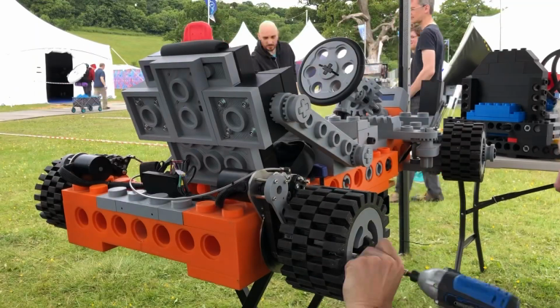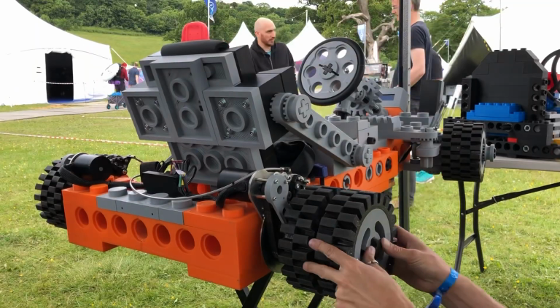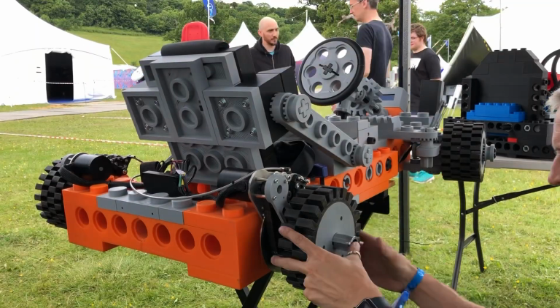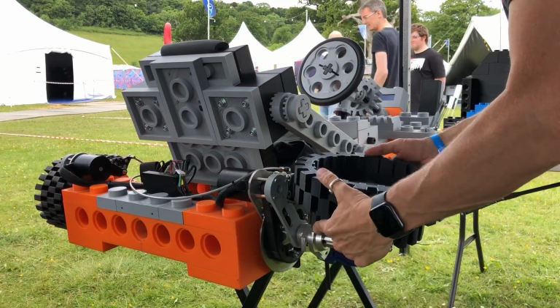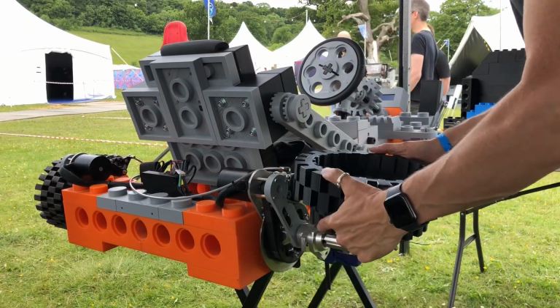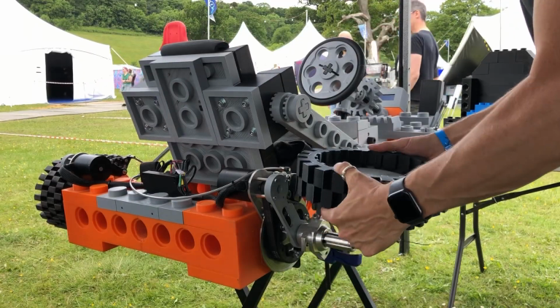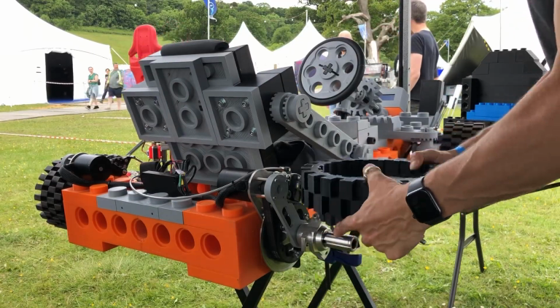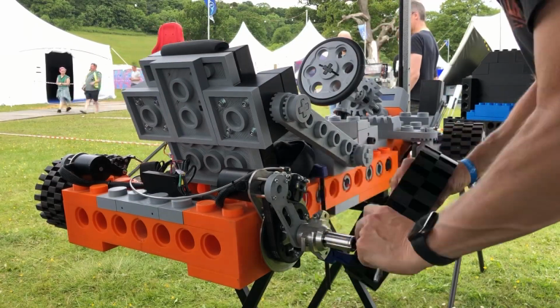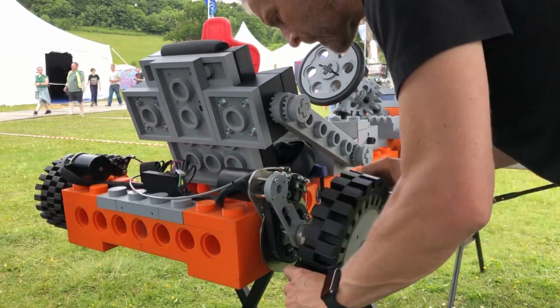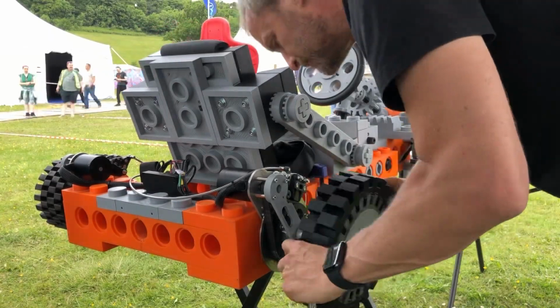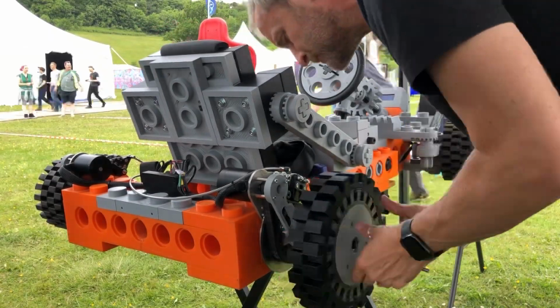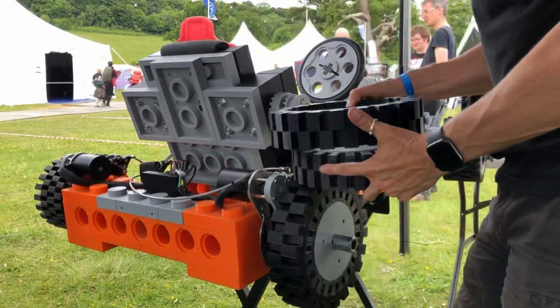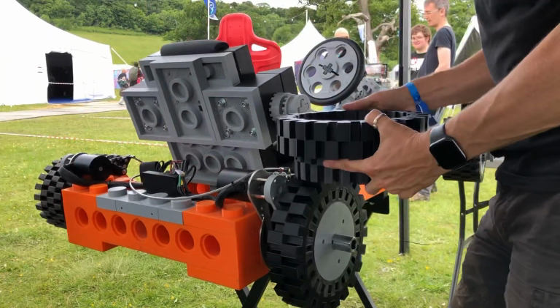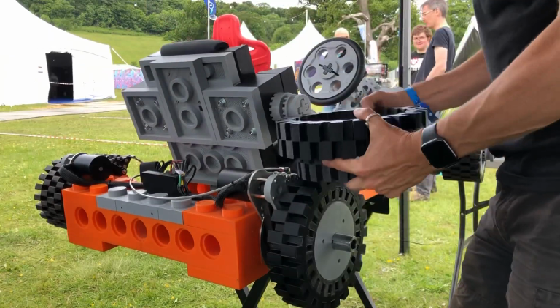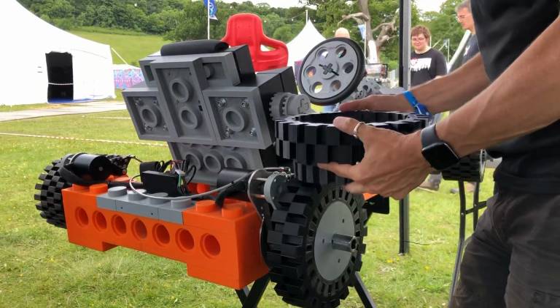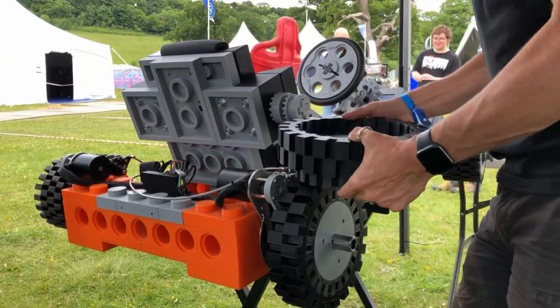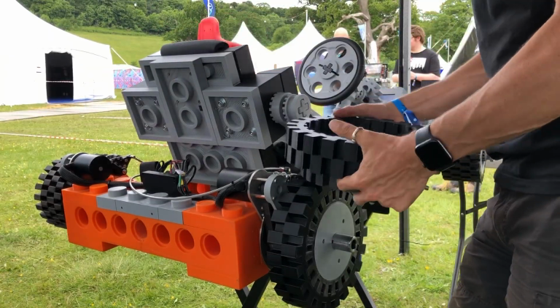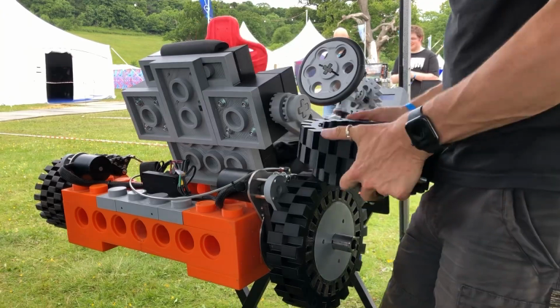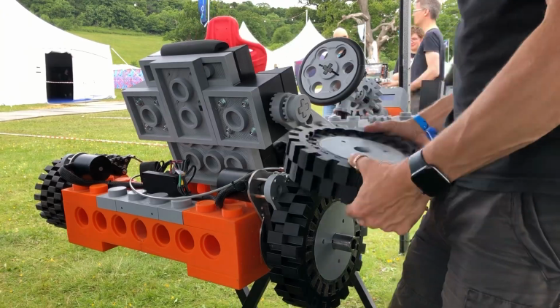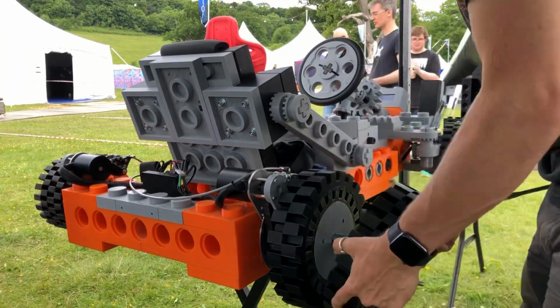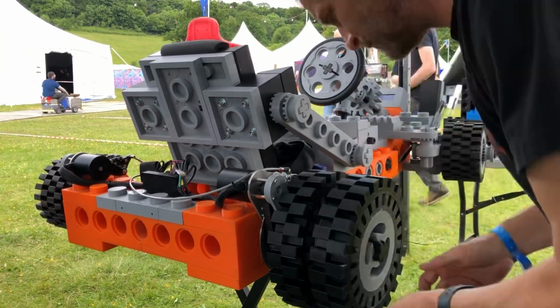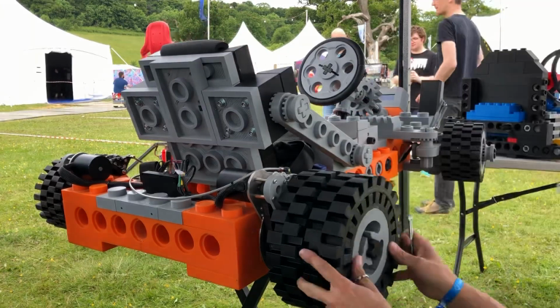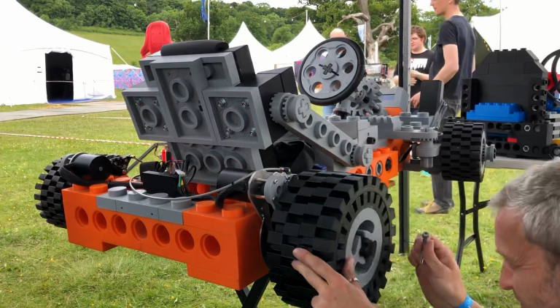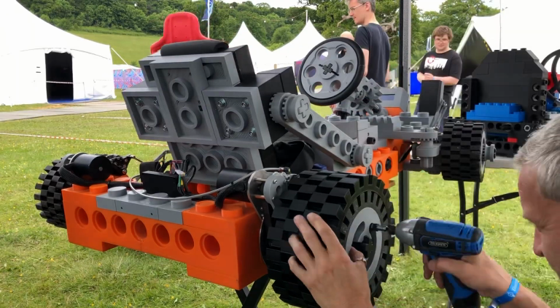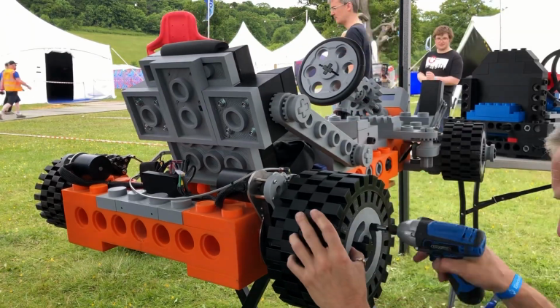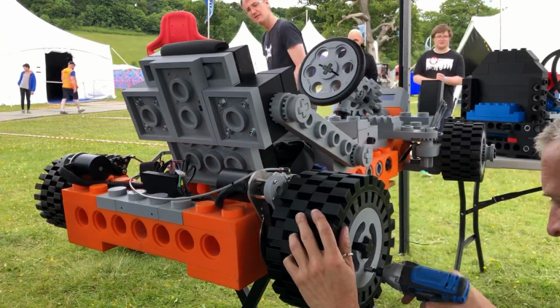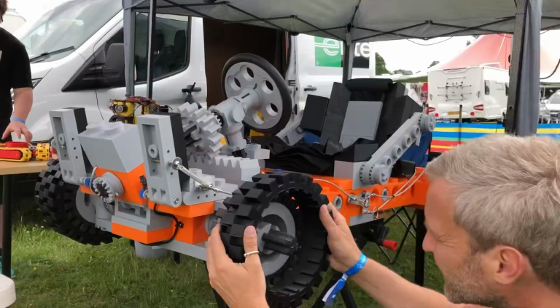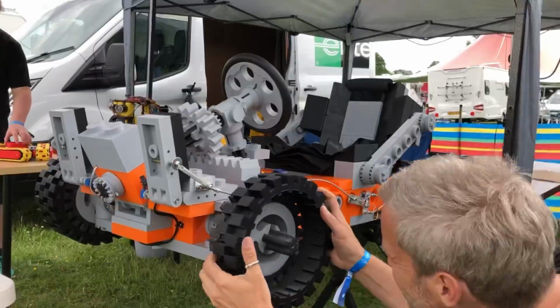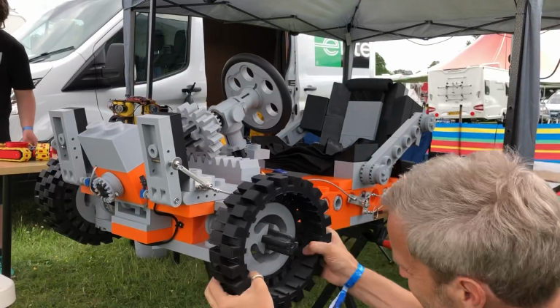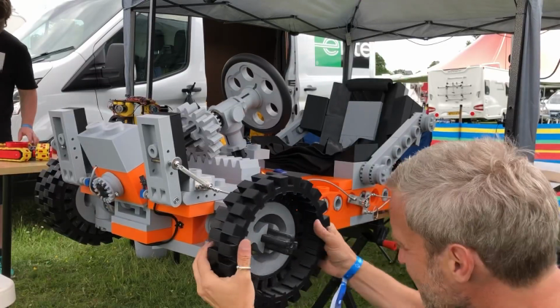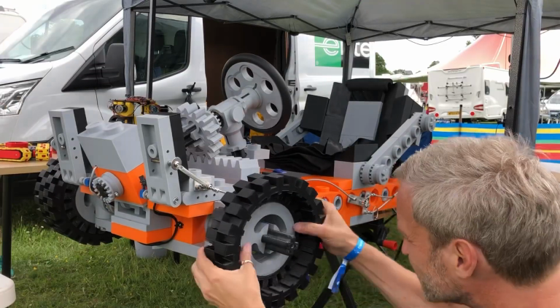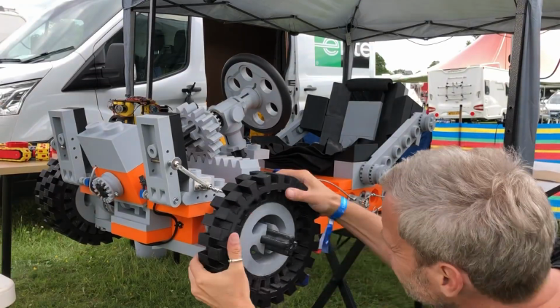The new PLA off-road tyres simply slide over the existing TPU tyres — super easy to fit, which means there's a lot less to print.